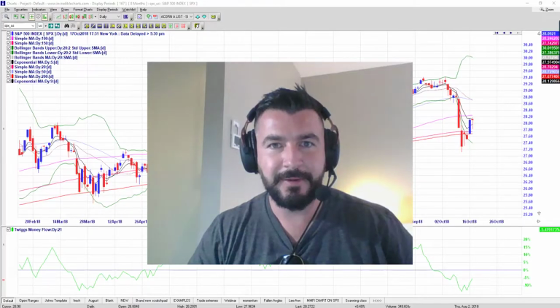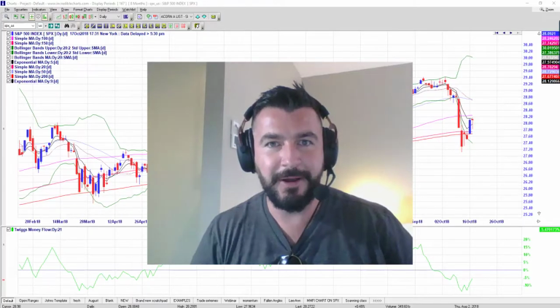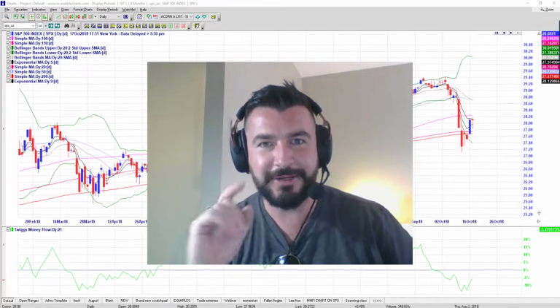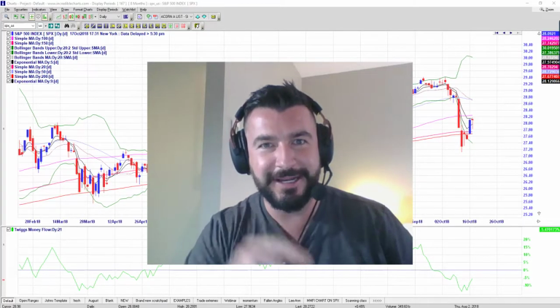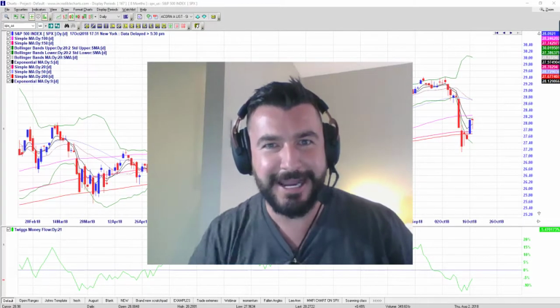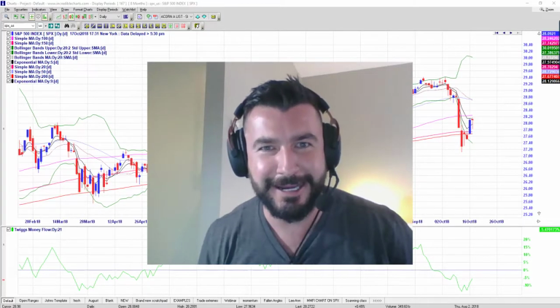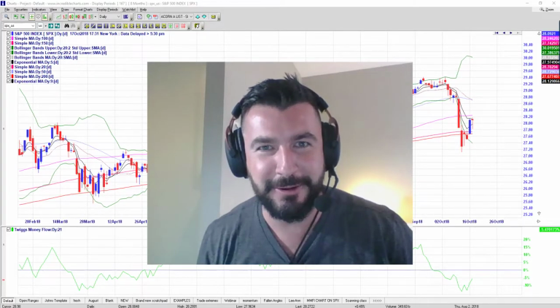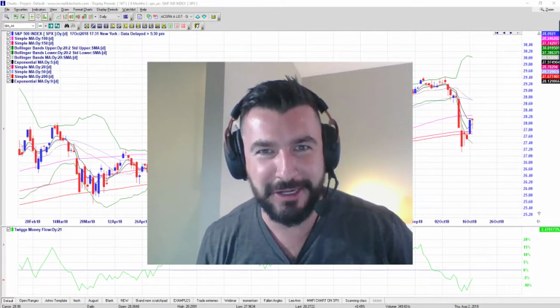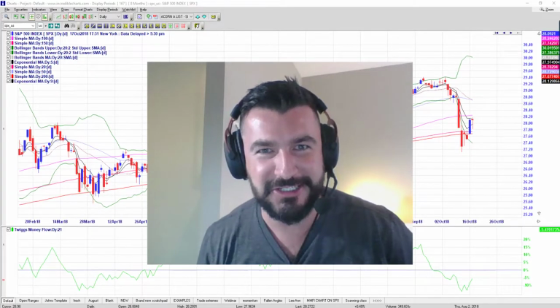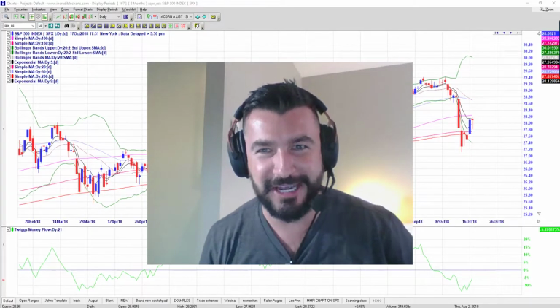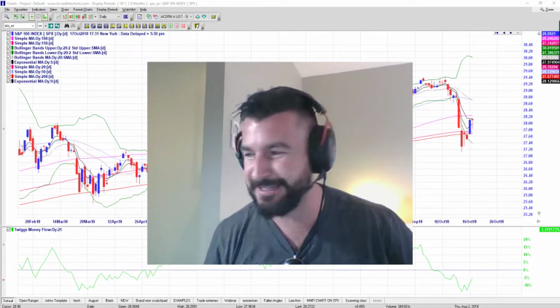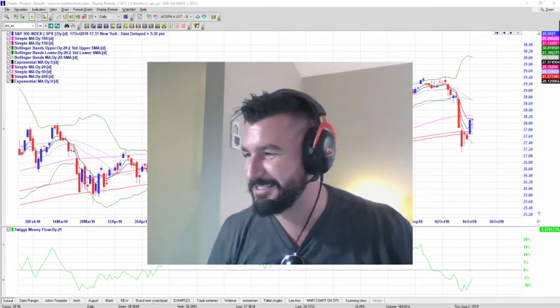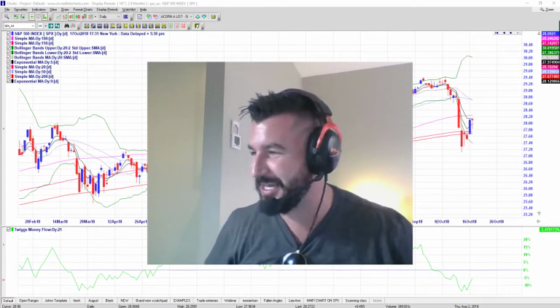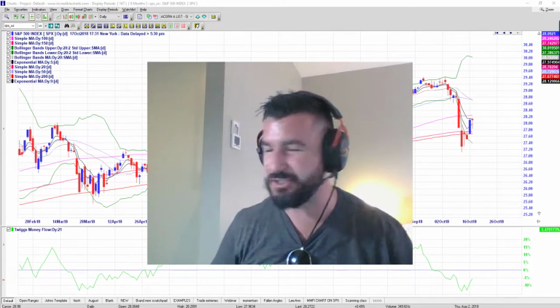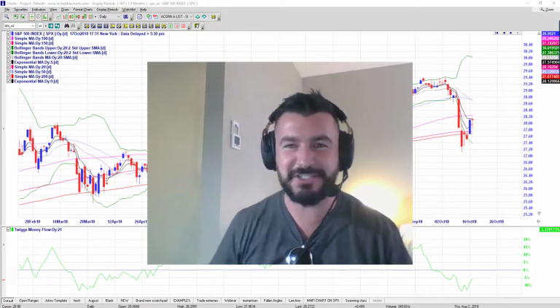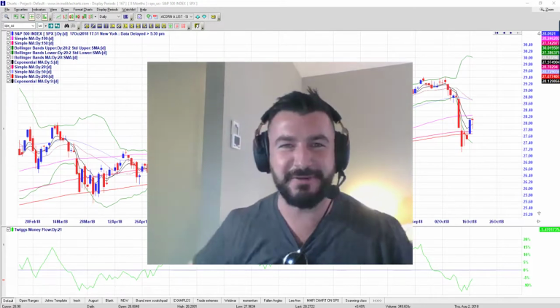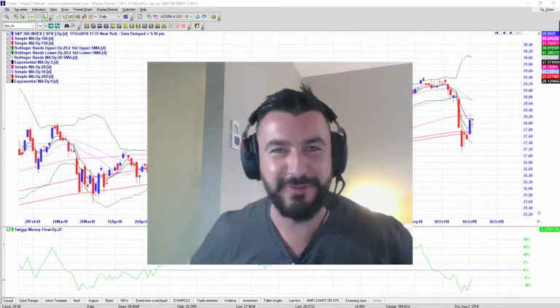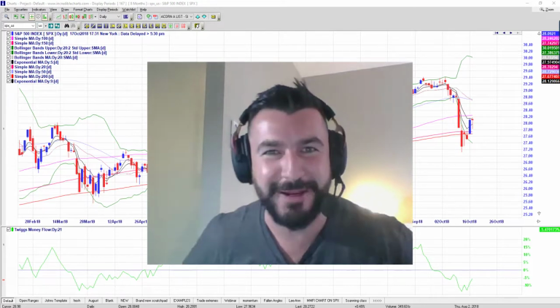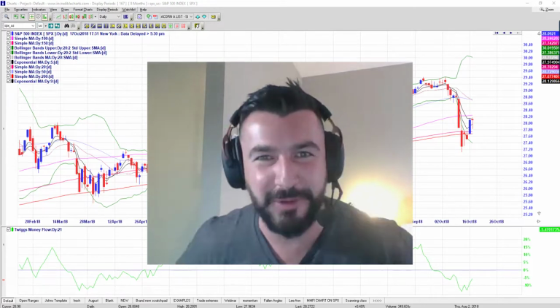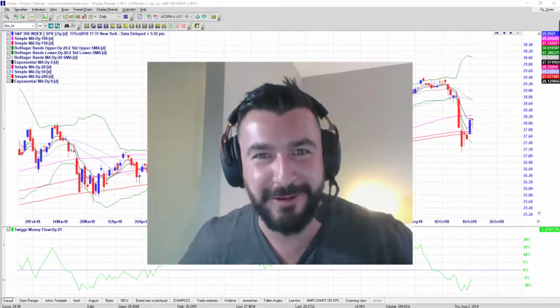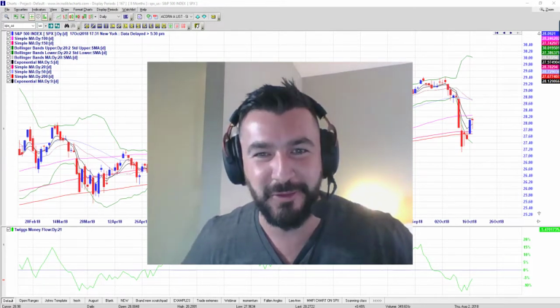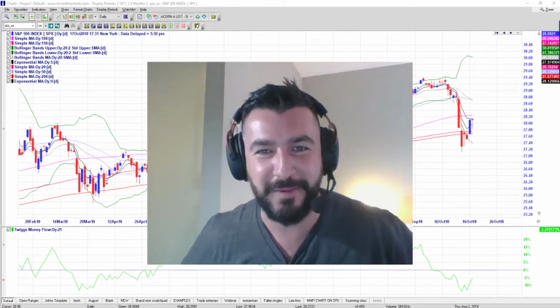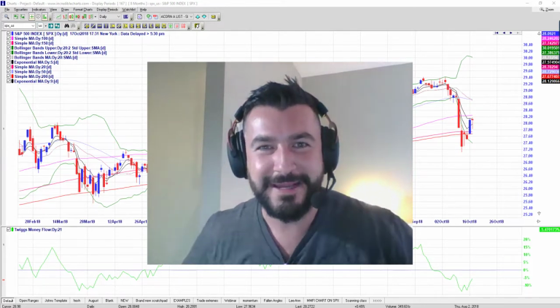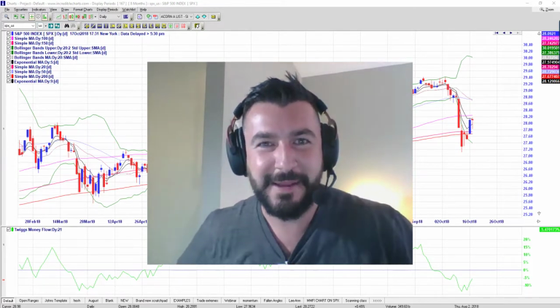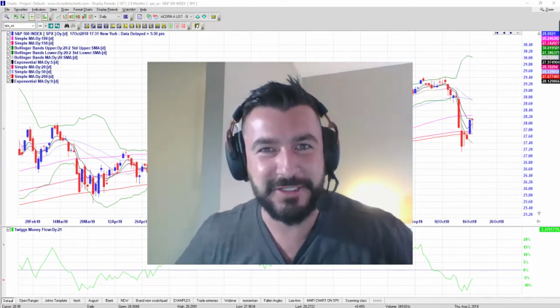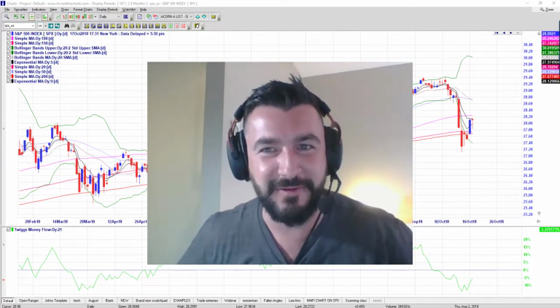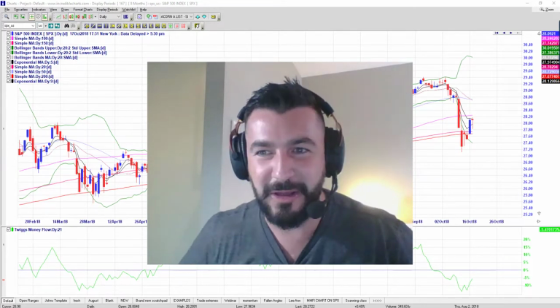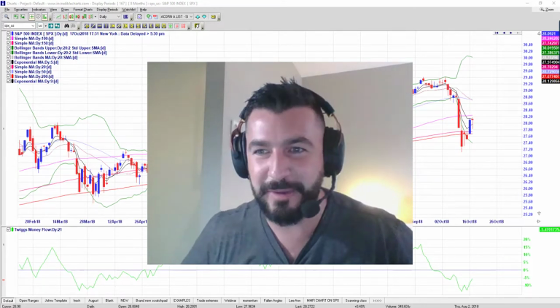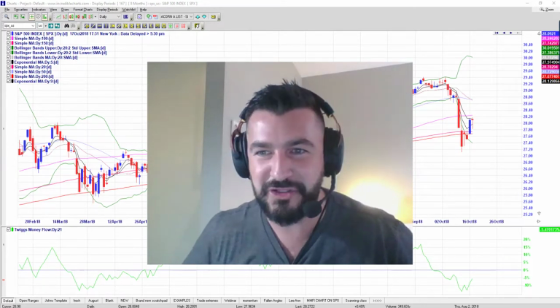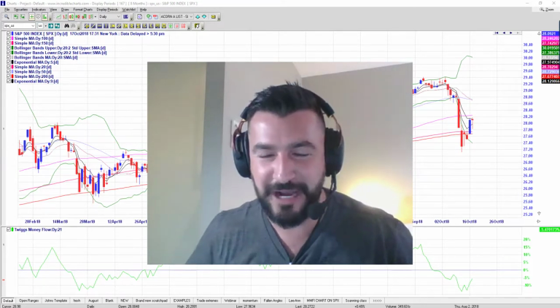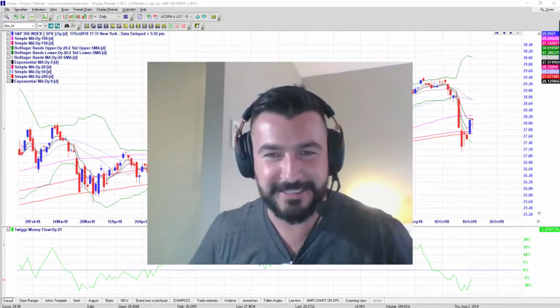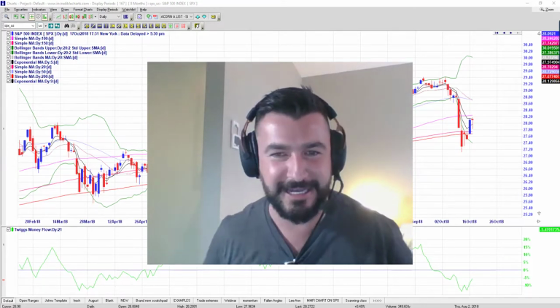G'day, what do you say? This is Johnny Saville from Acorn Wealth Corp, coming to you from Melbourne, Australia today.